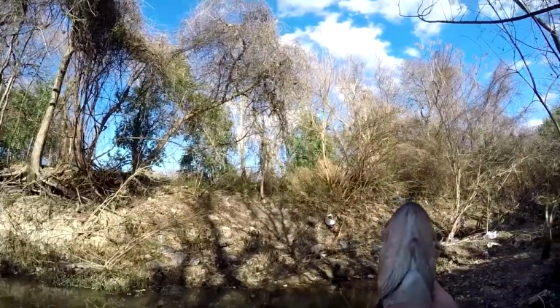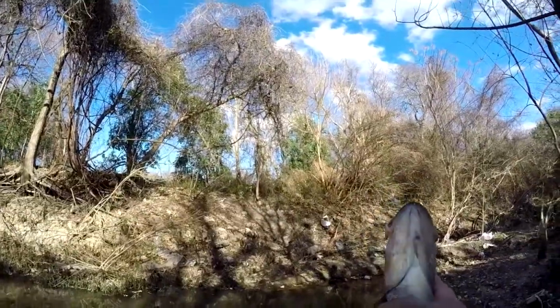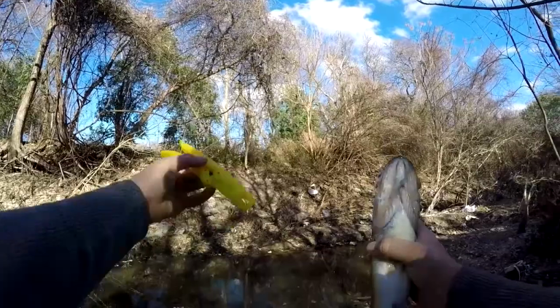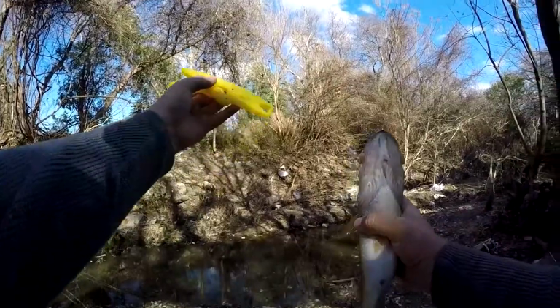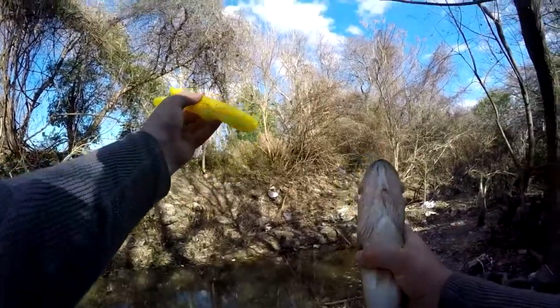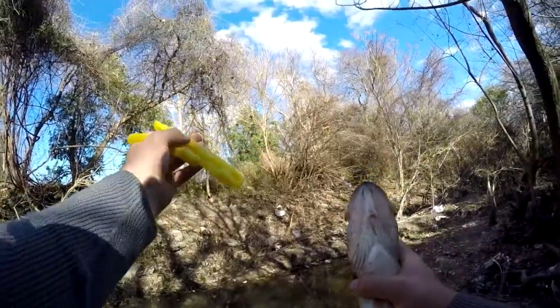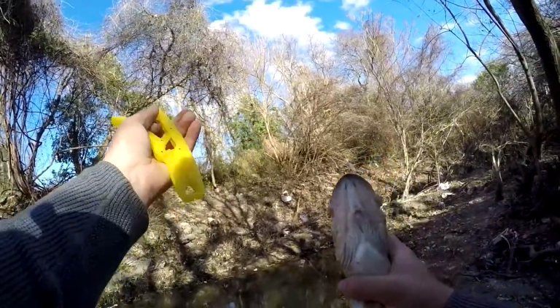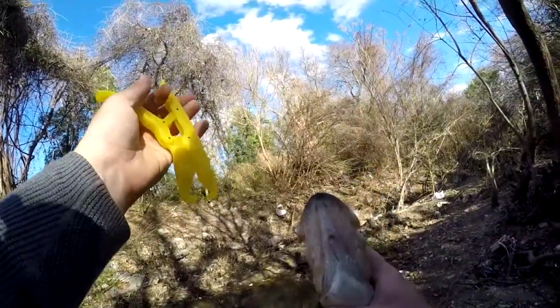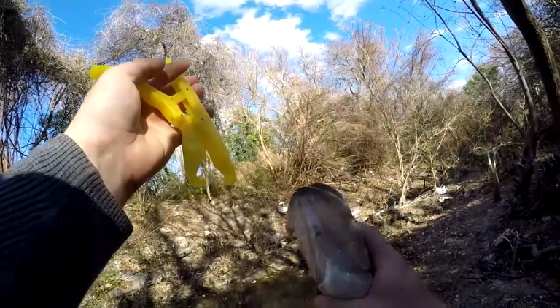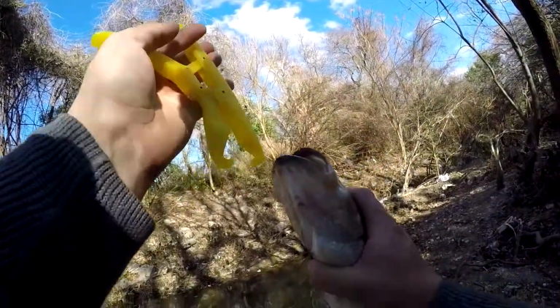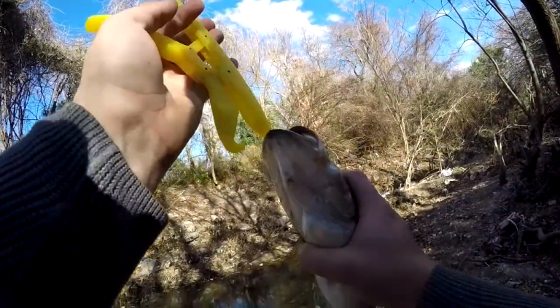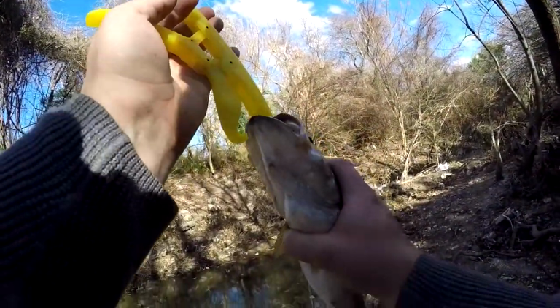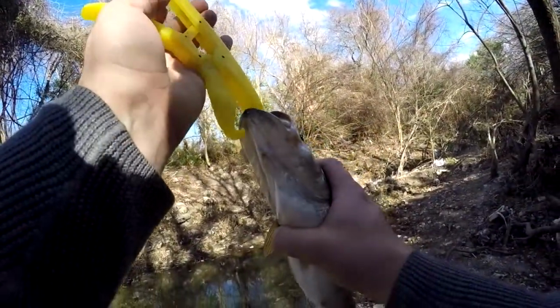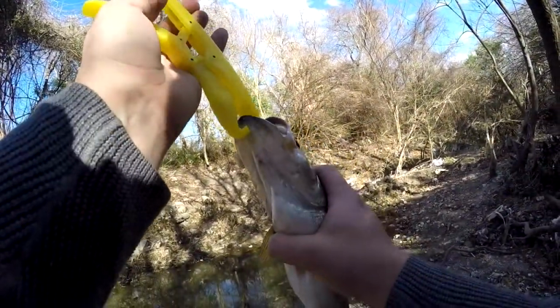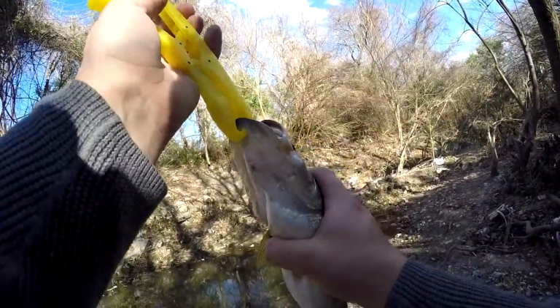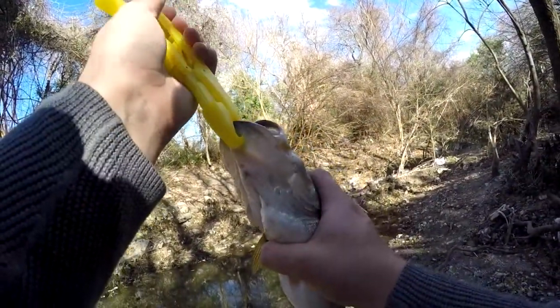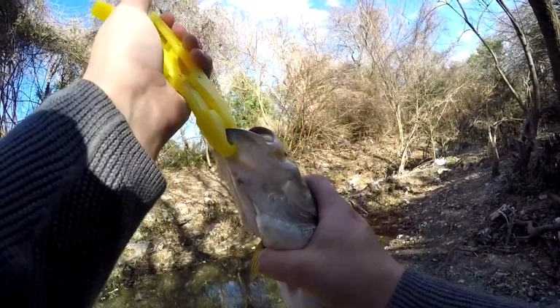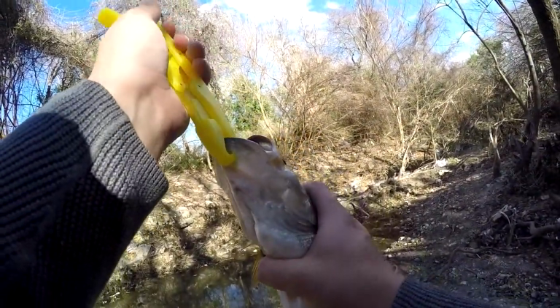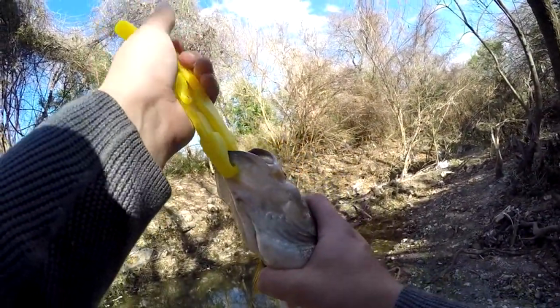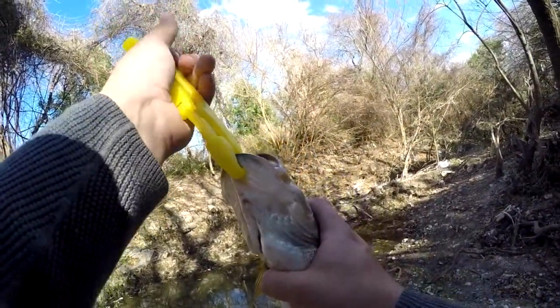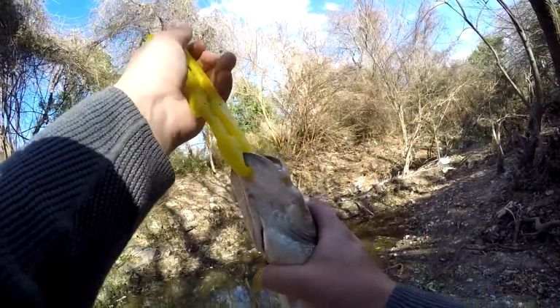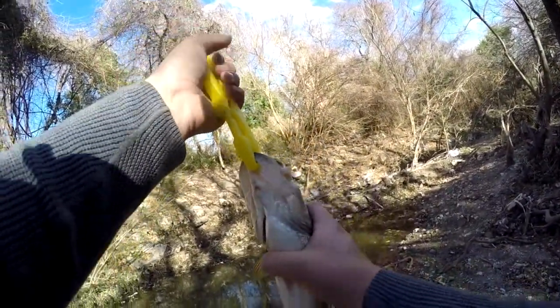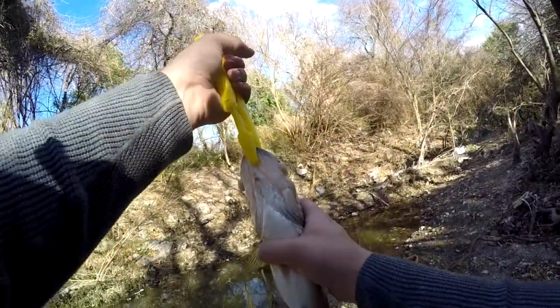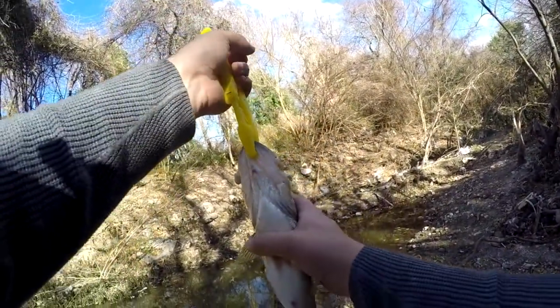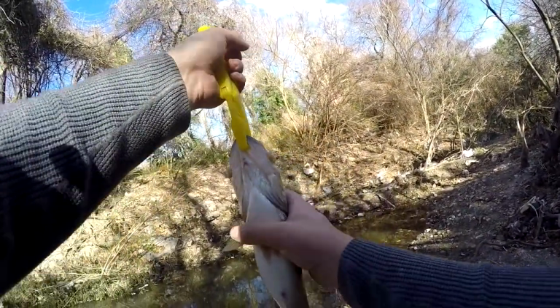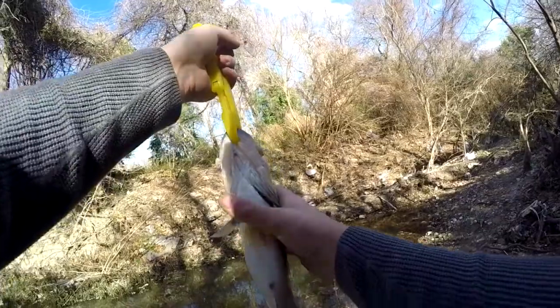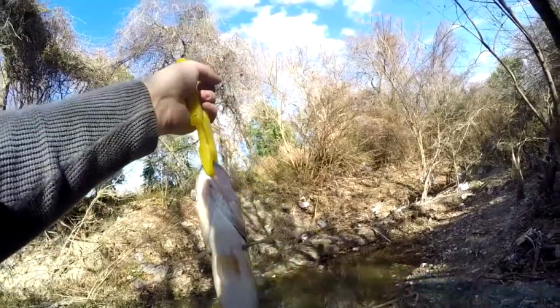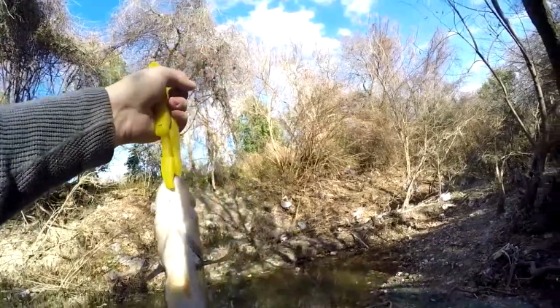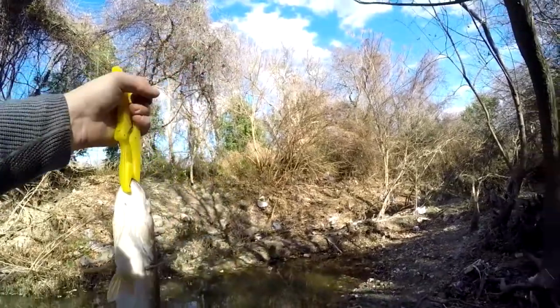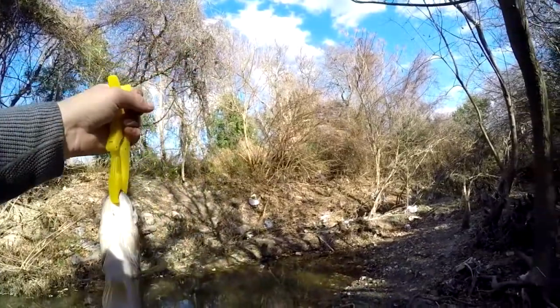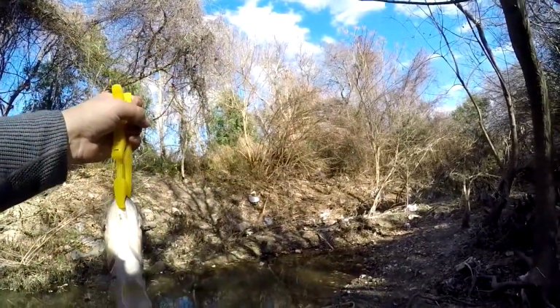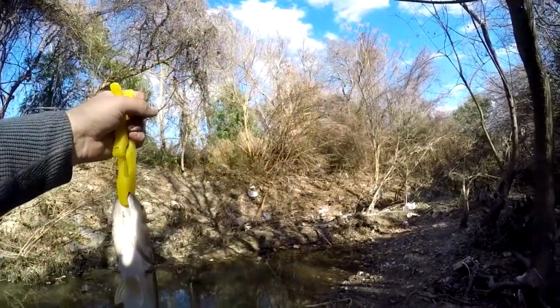Now I'm gonna try out something new — I got some lip grippers so I can get a weight easier.